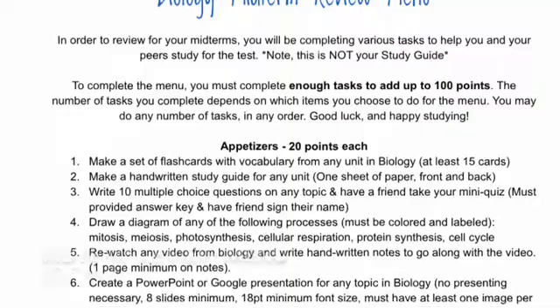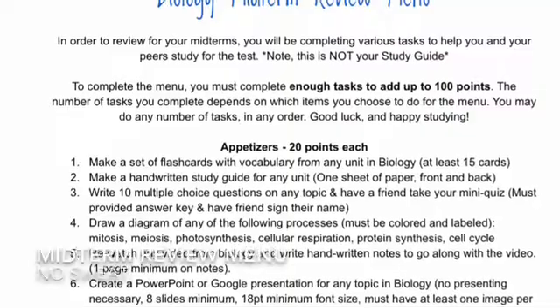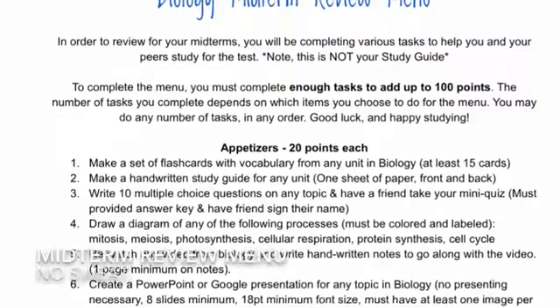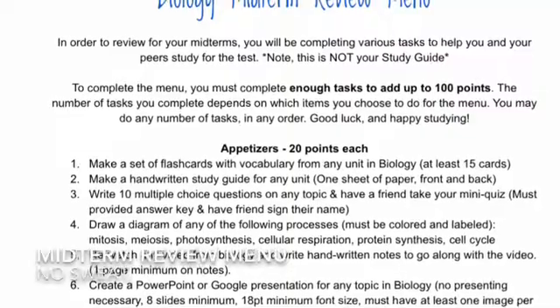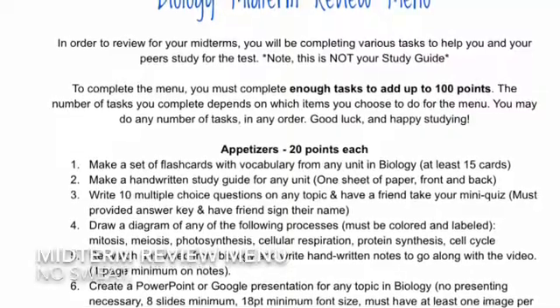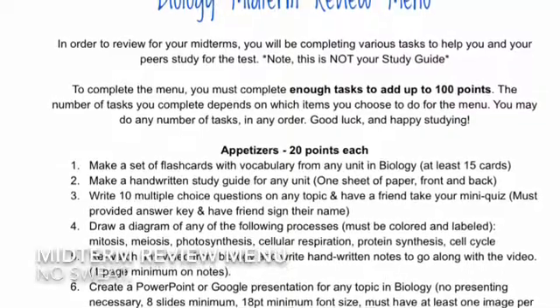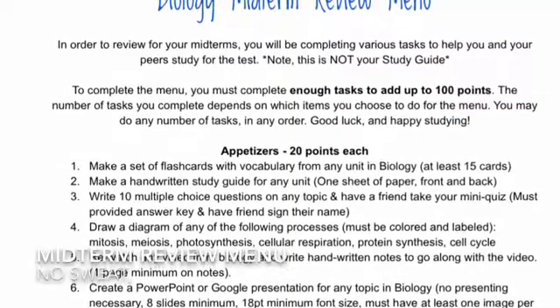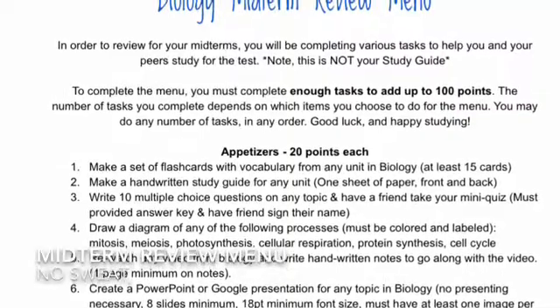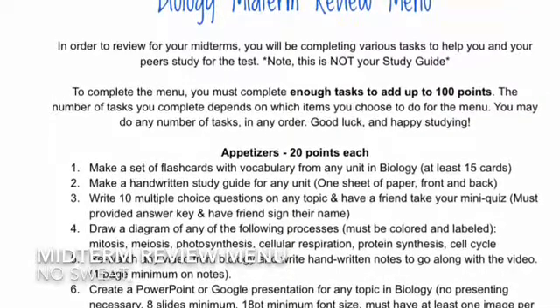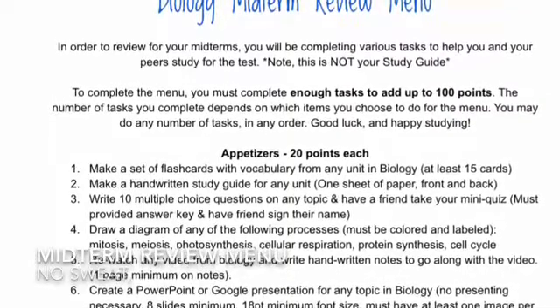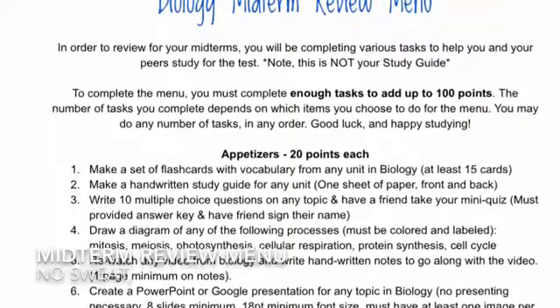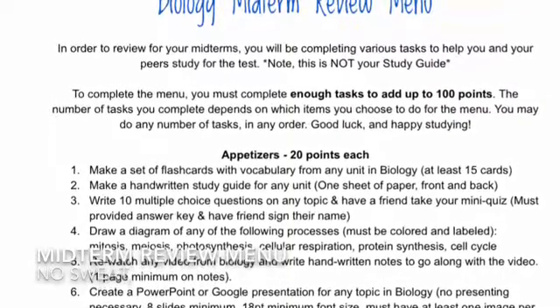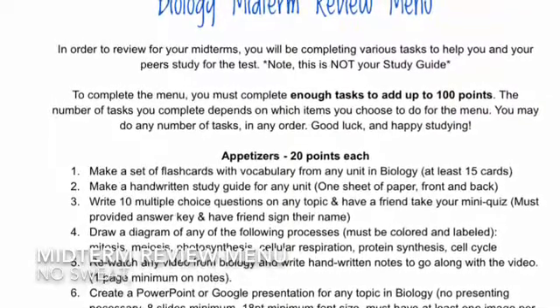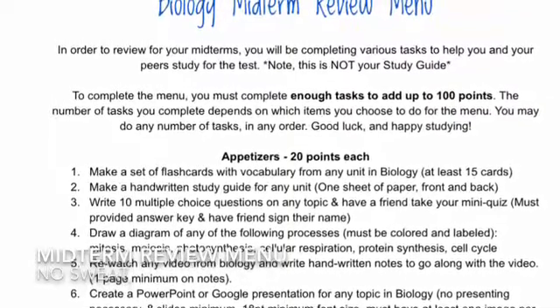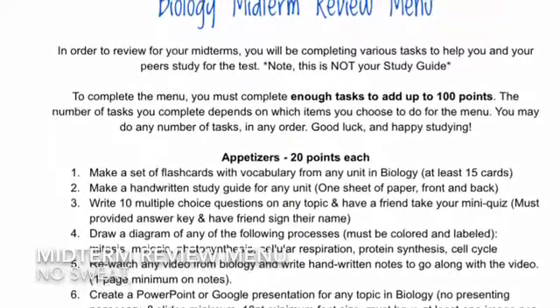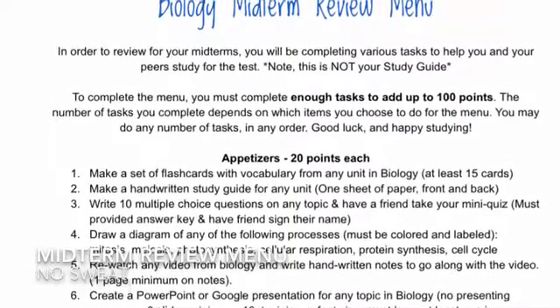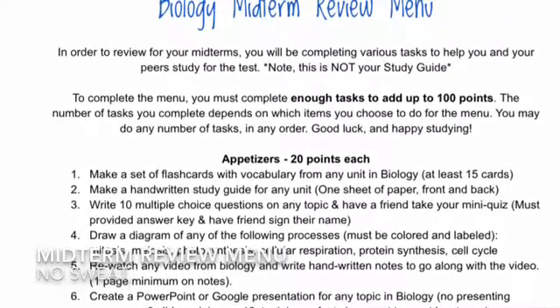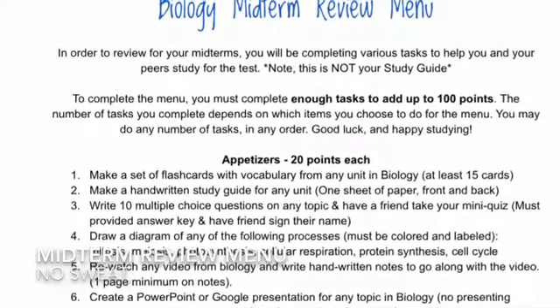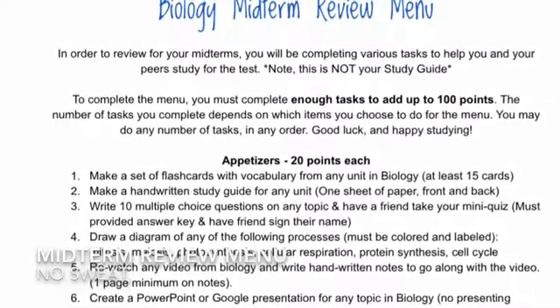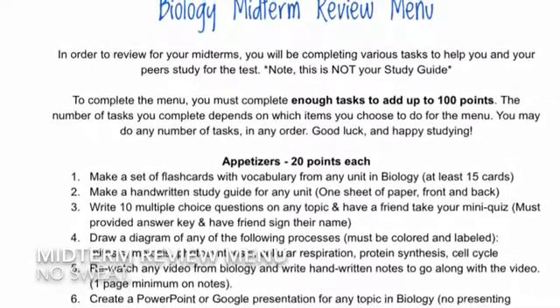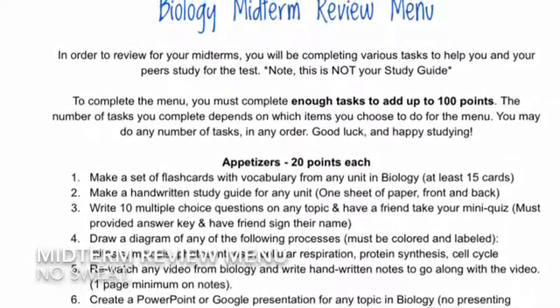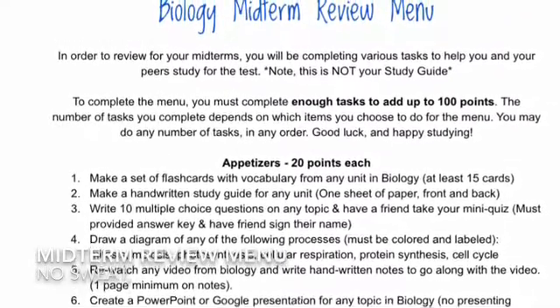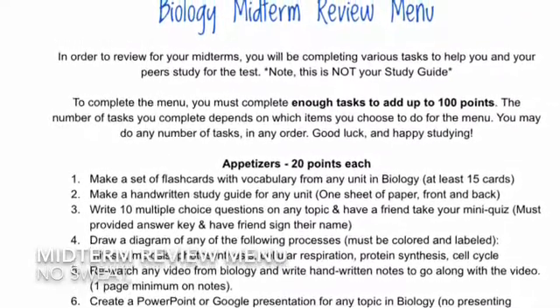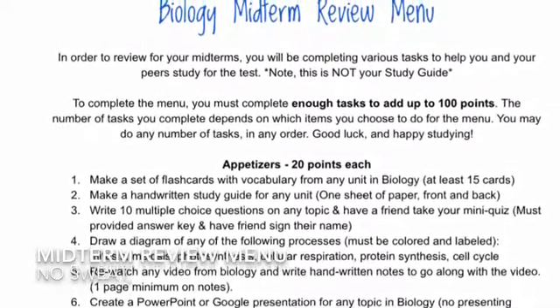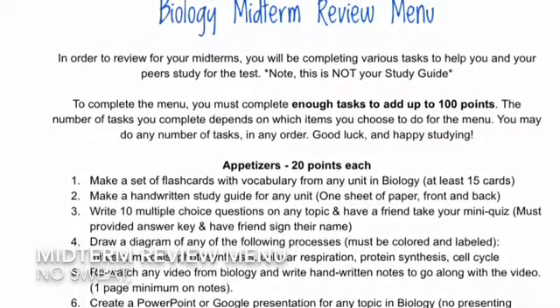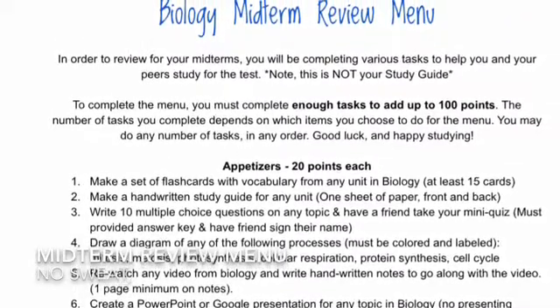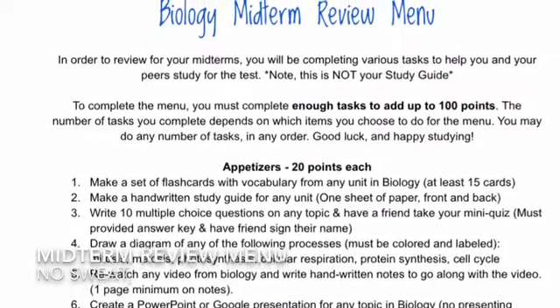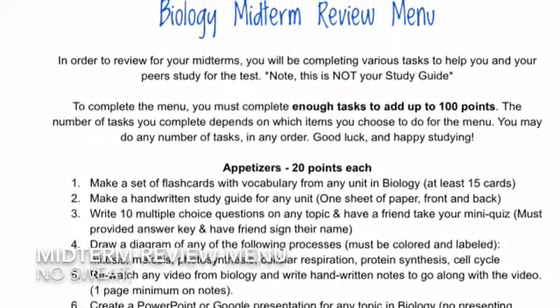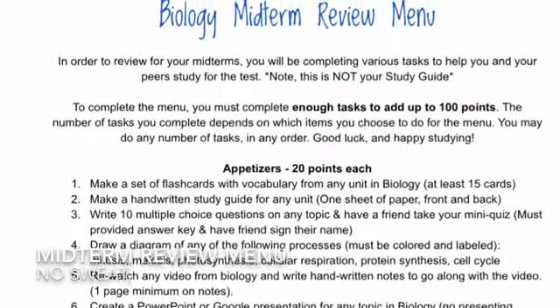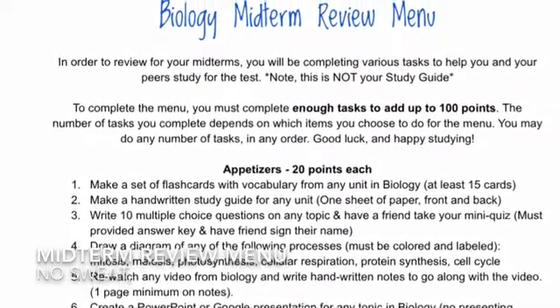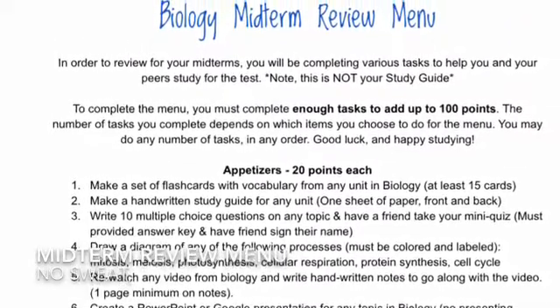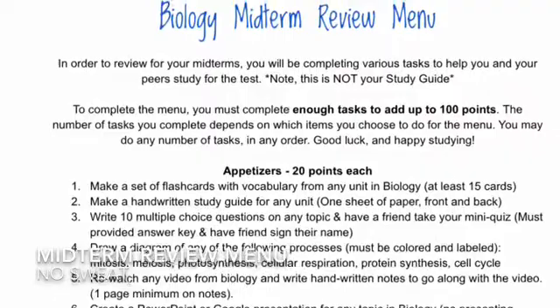Alright guys, it's the moment you've all been waiting for. We're finally going to talk about how we're going to review for the midterms.